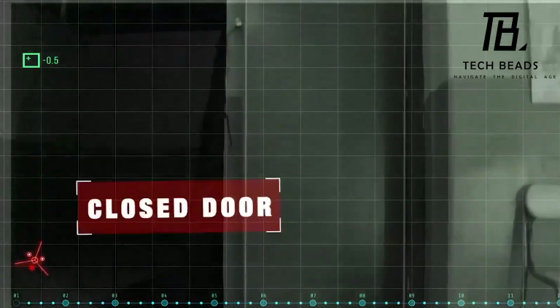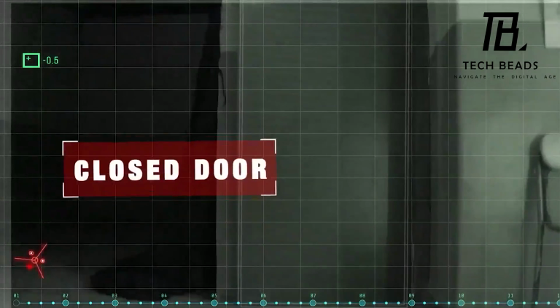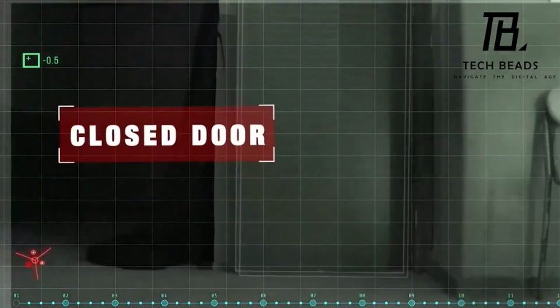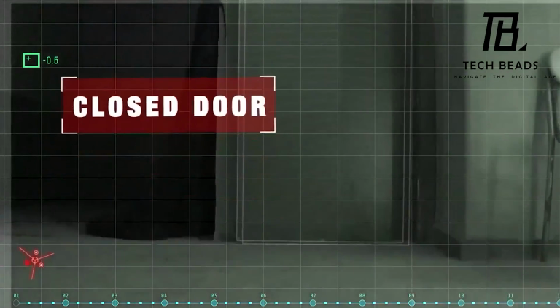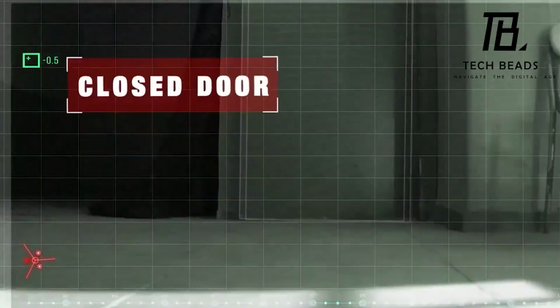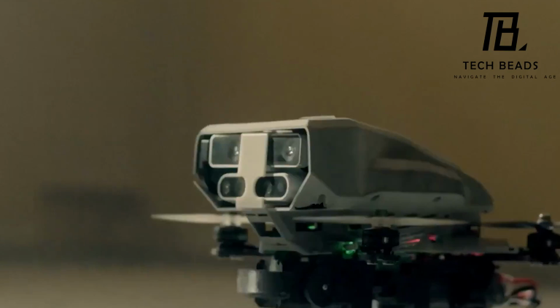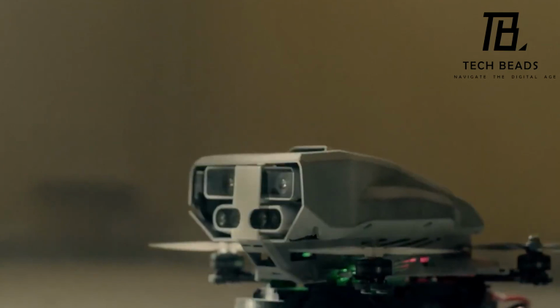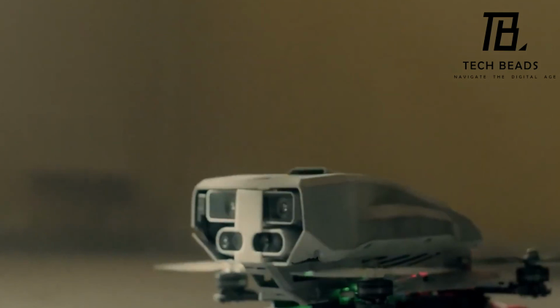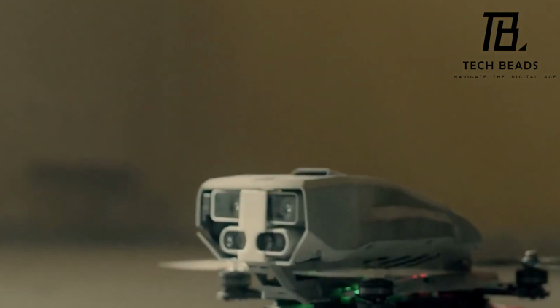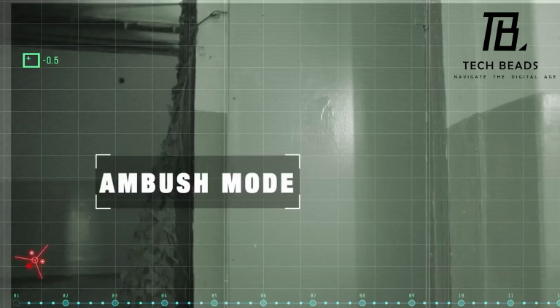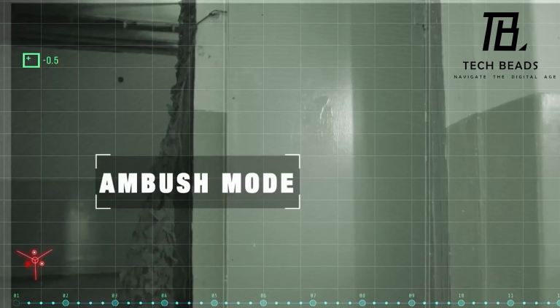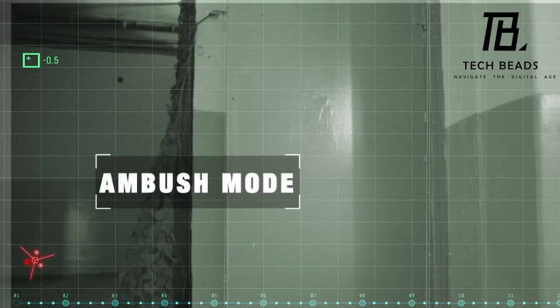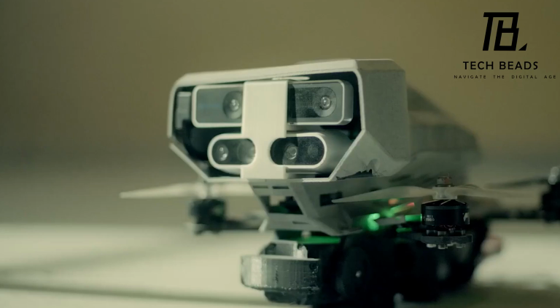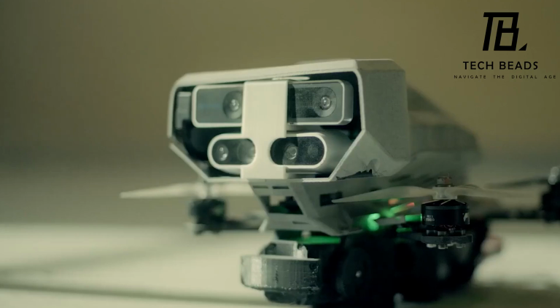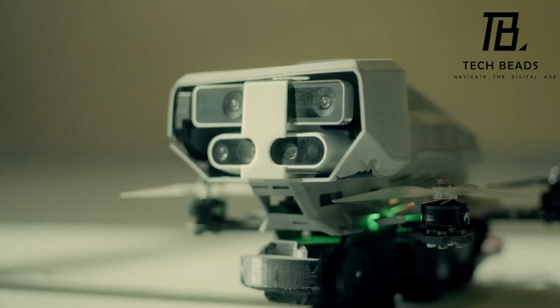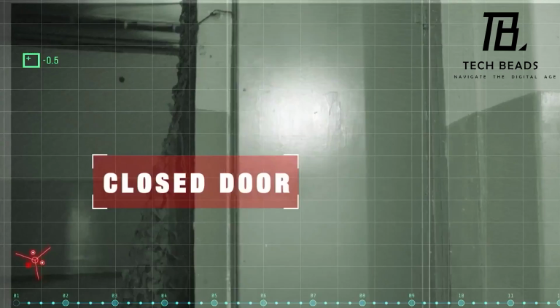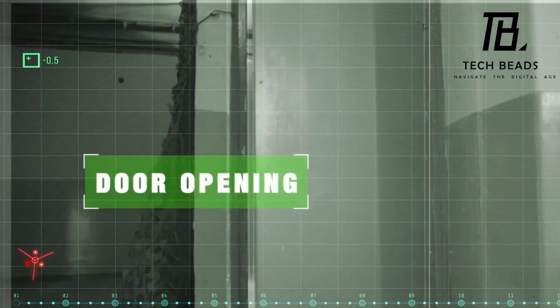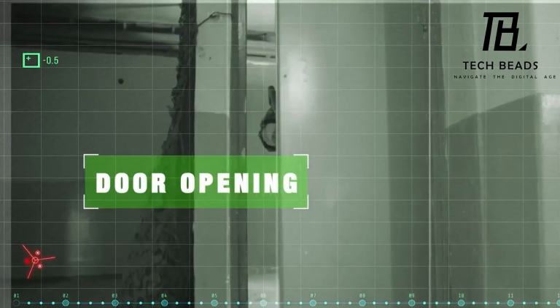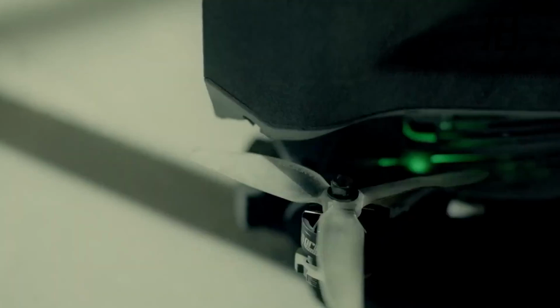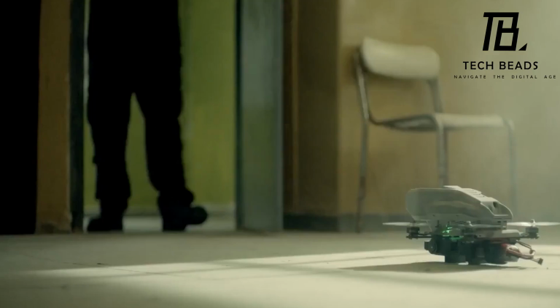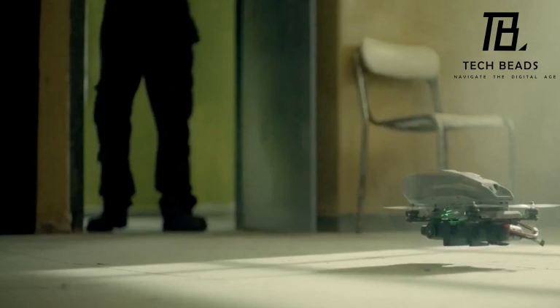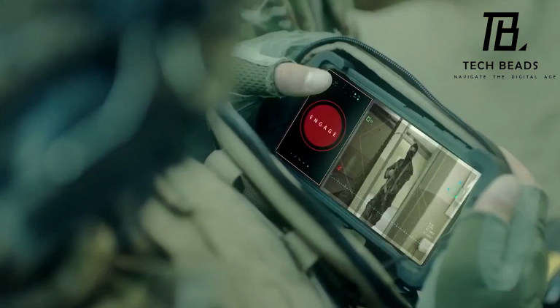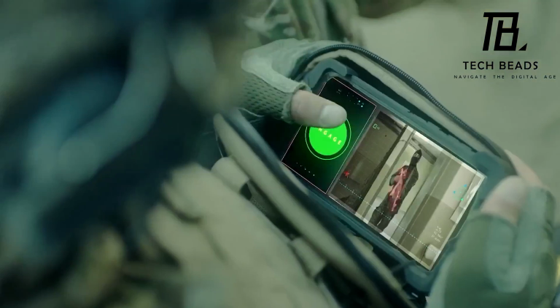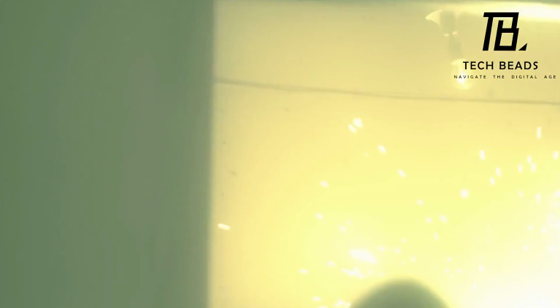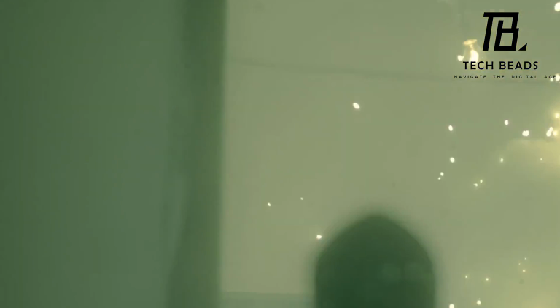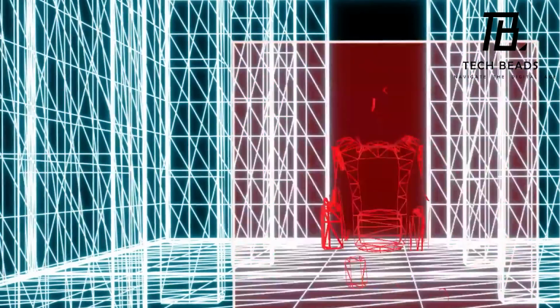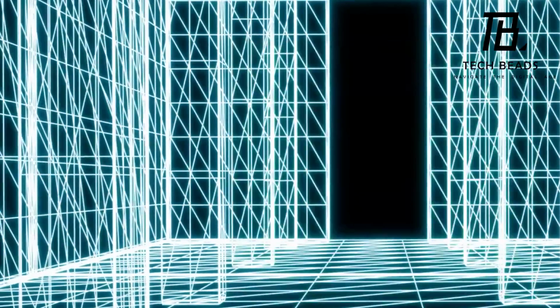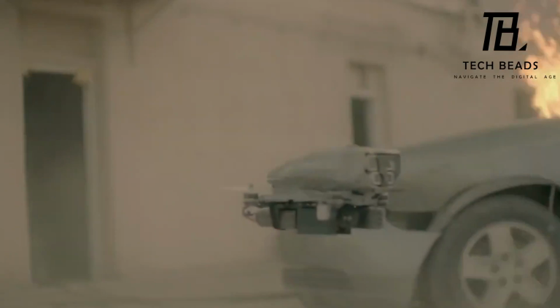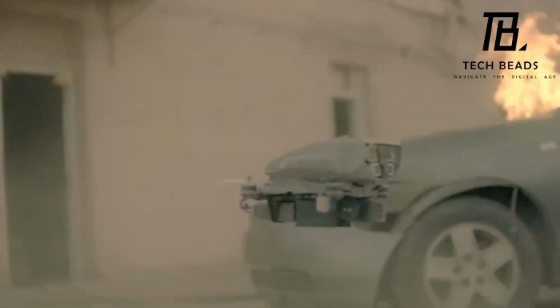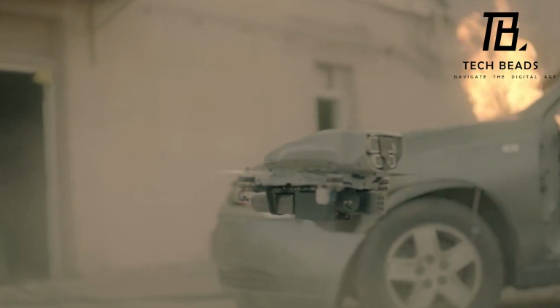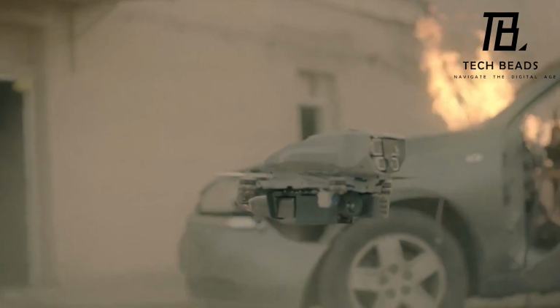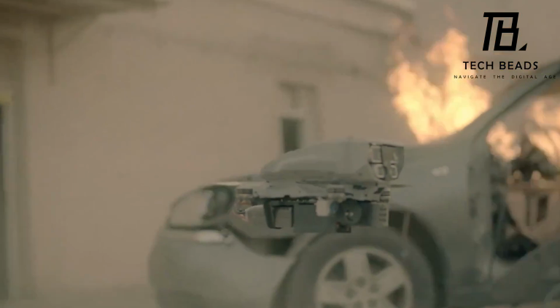Overall, this is an innovative and impressive piece of technology that is sure to find a lot of applications in the future.